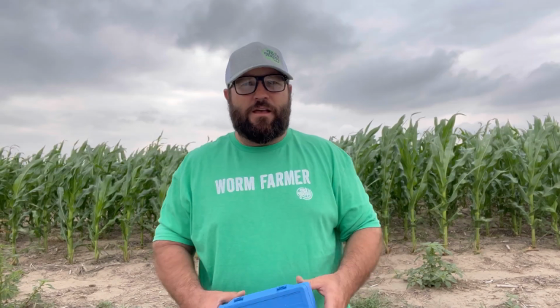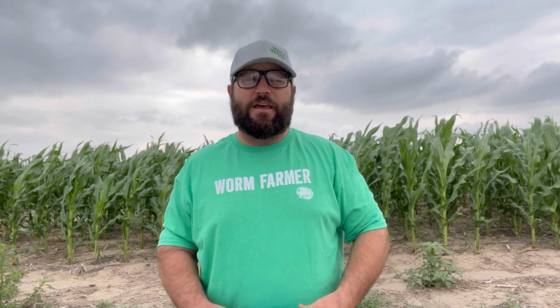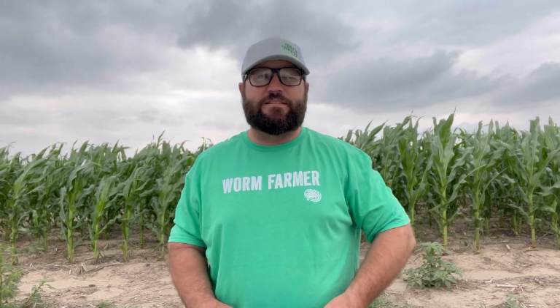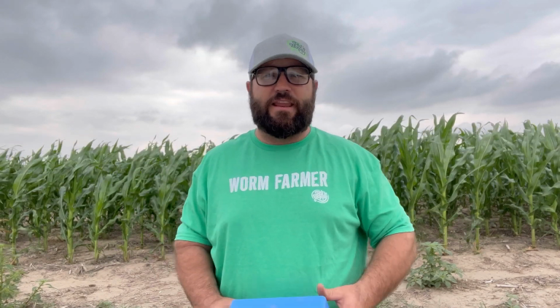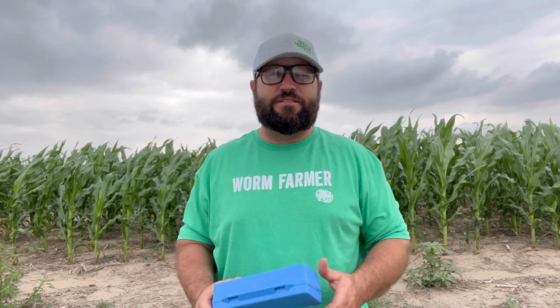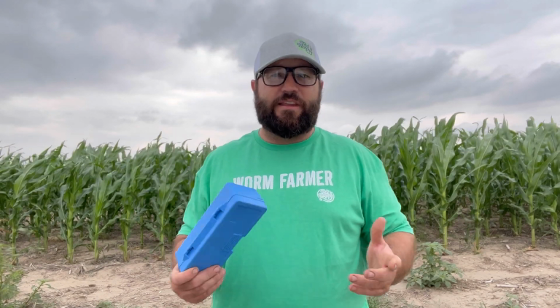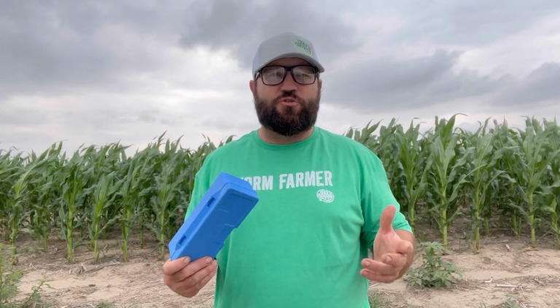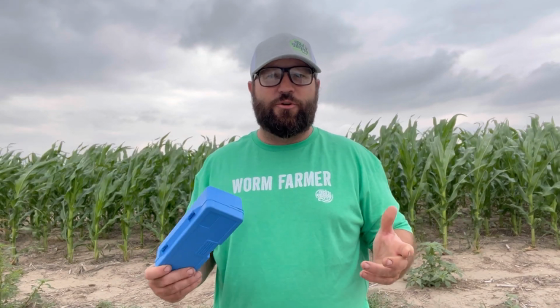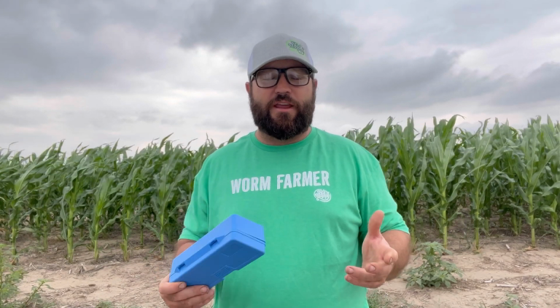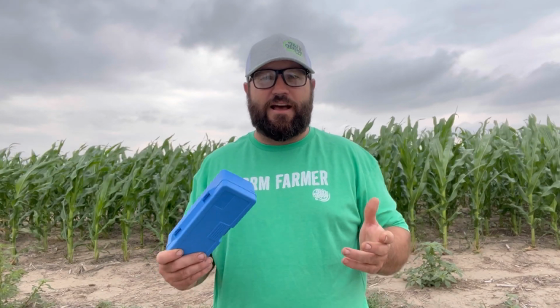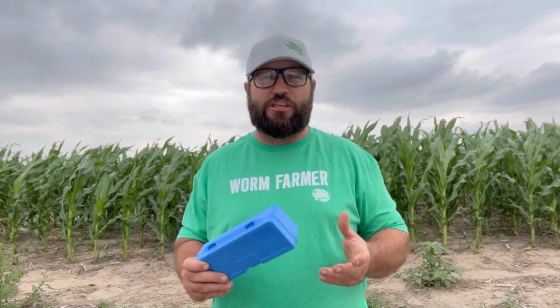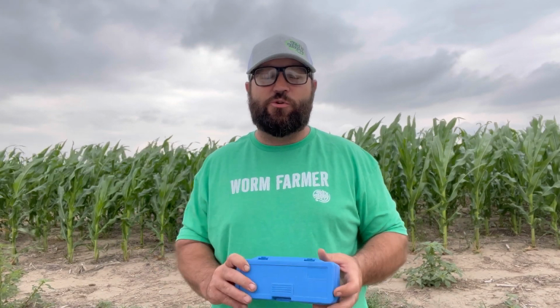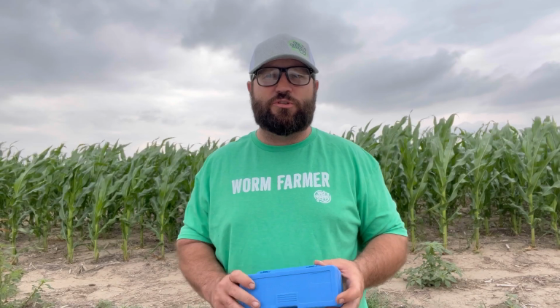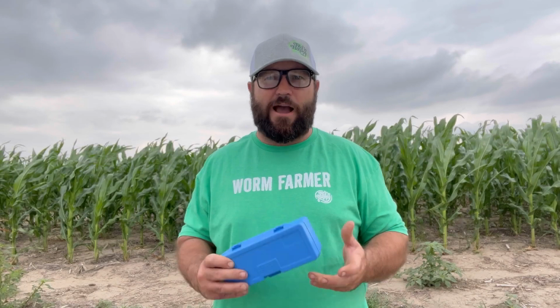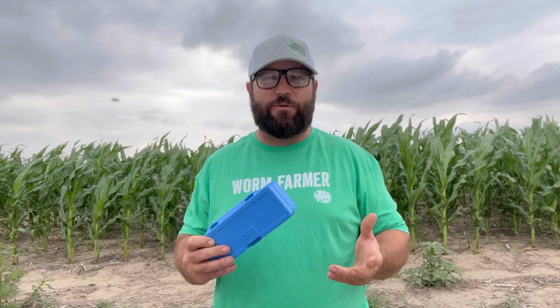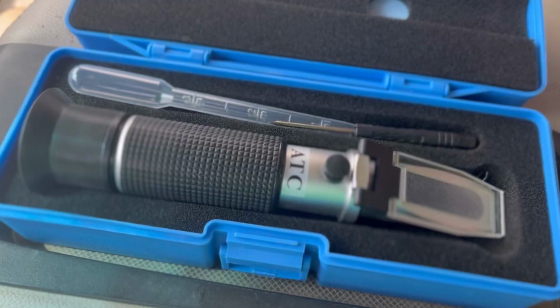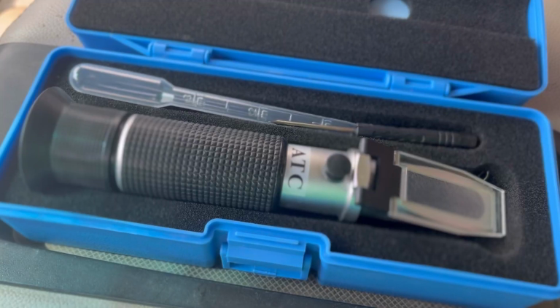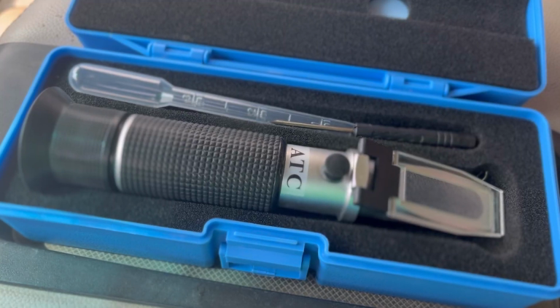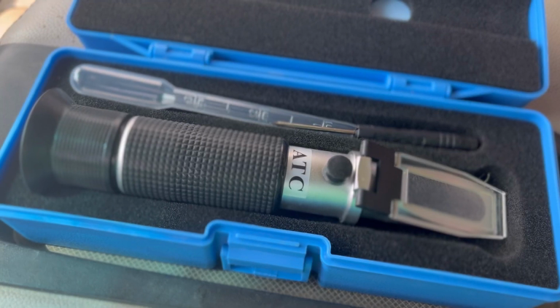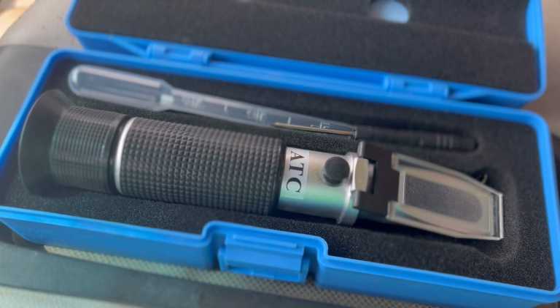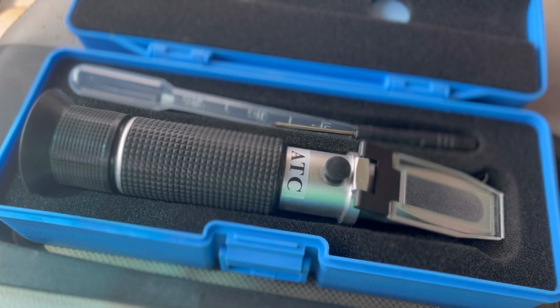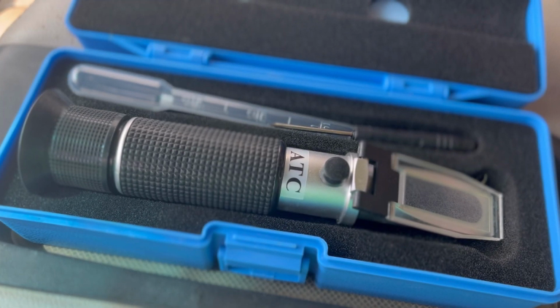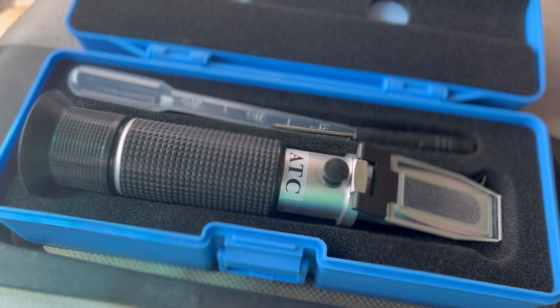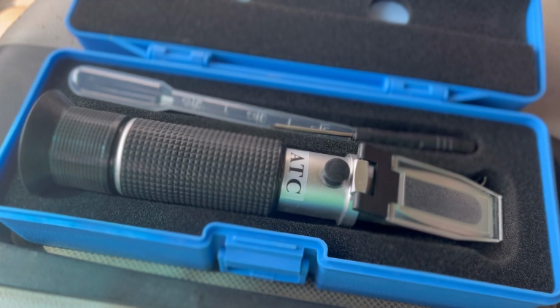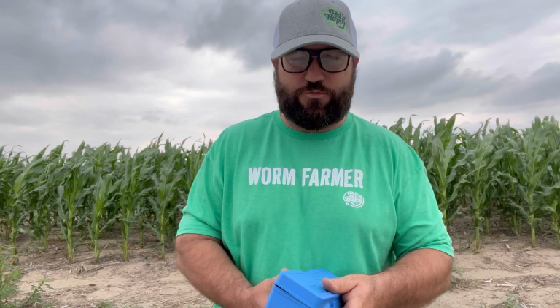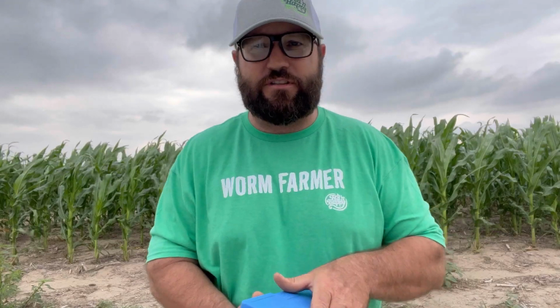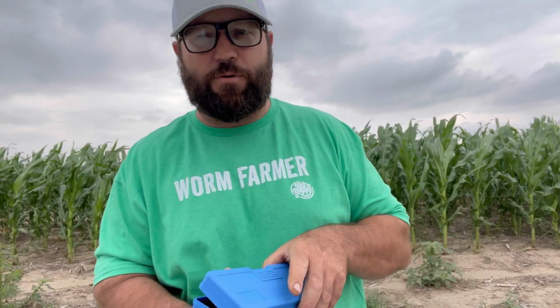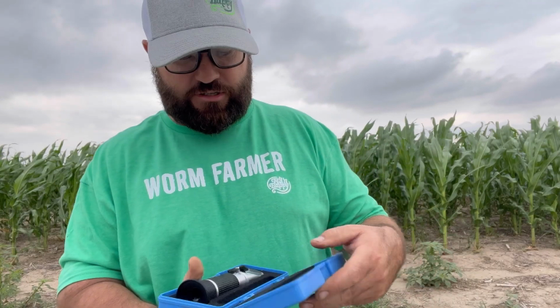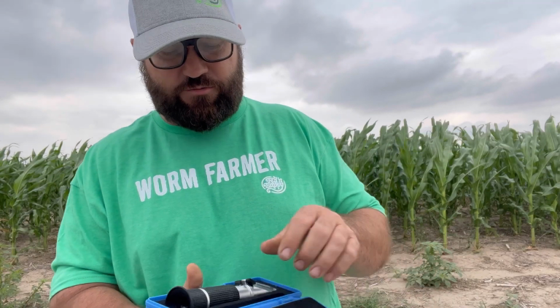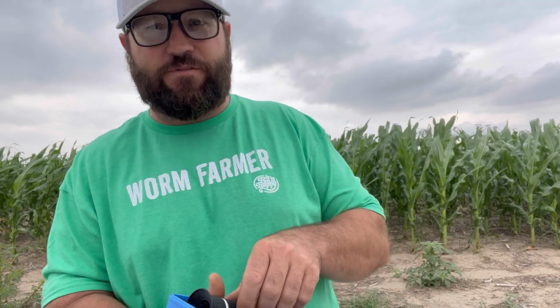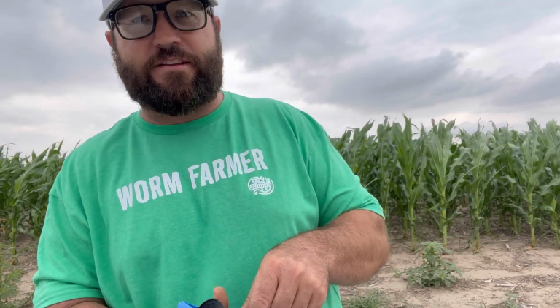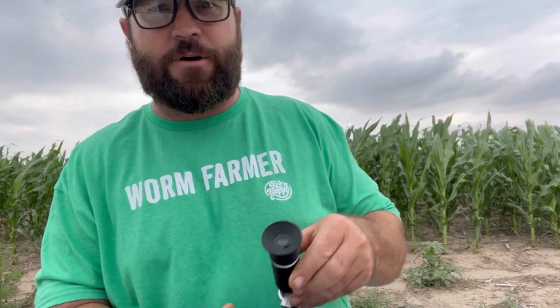In today's video, Truett and I use our refractometer for the first time. I just recently purchased this refractometer.